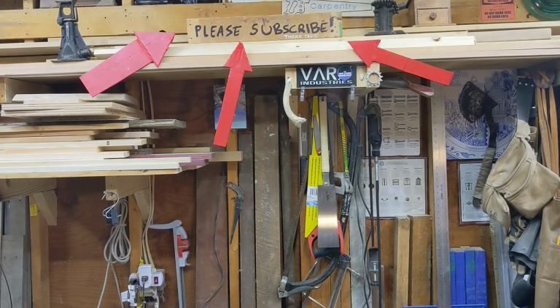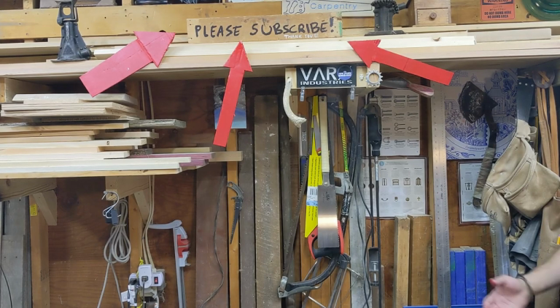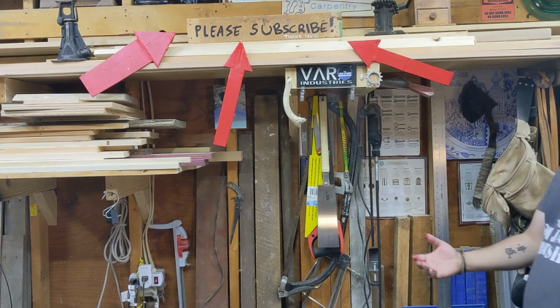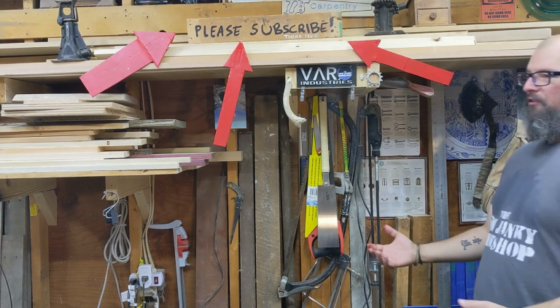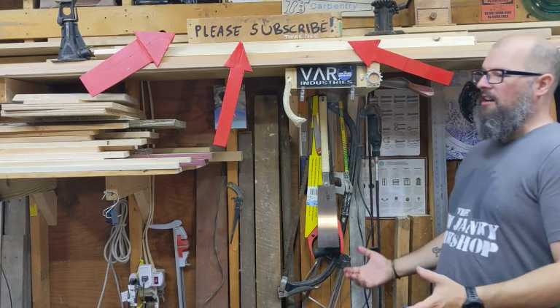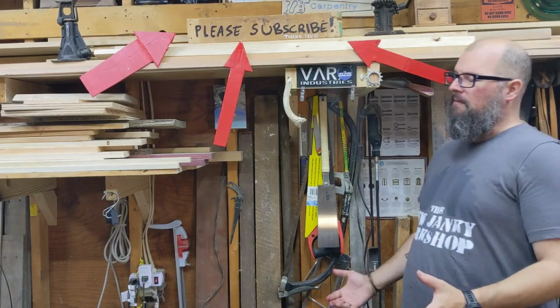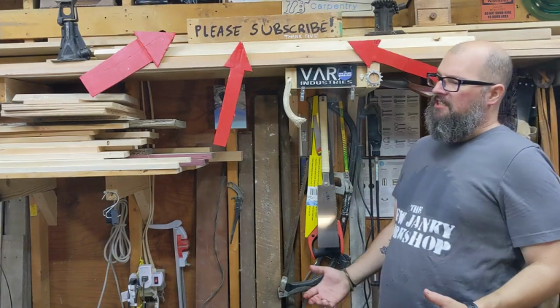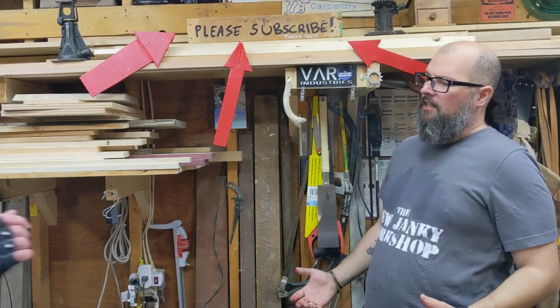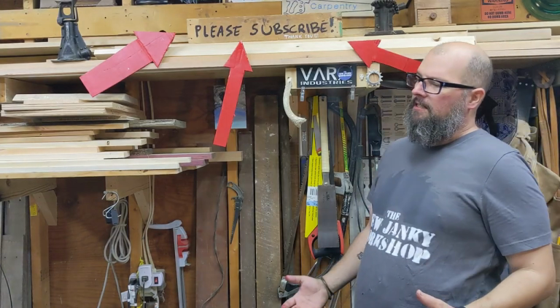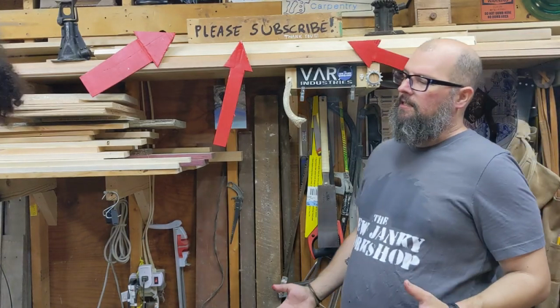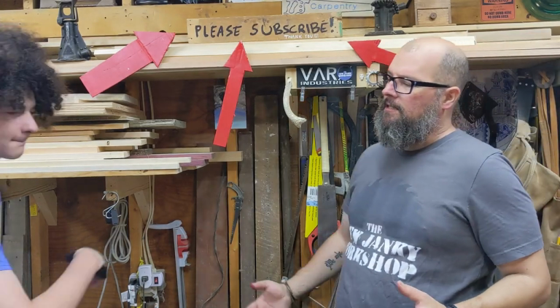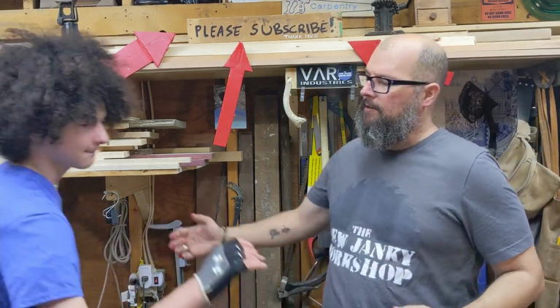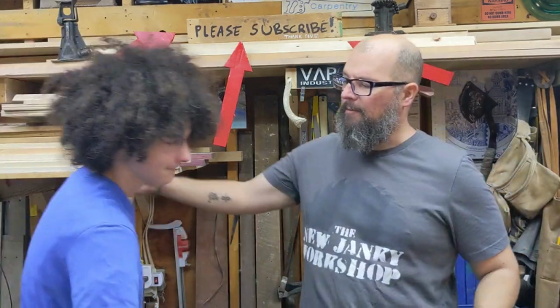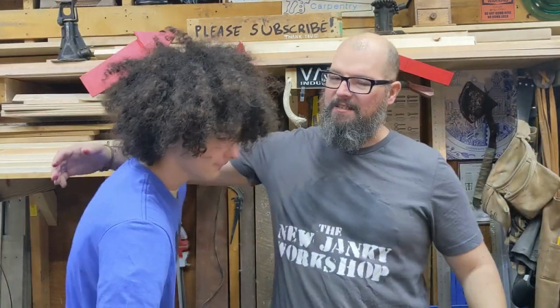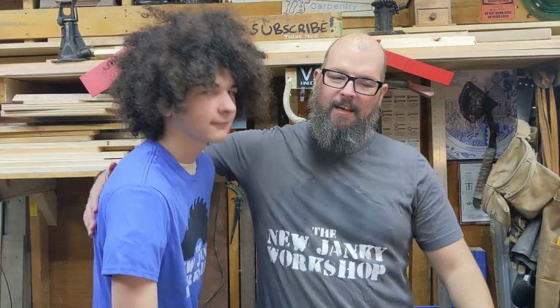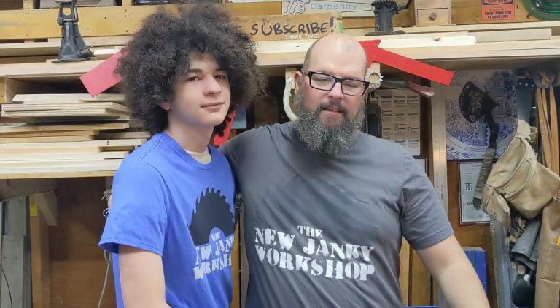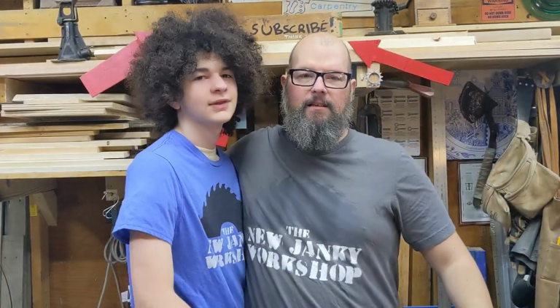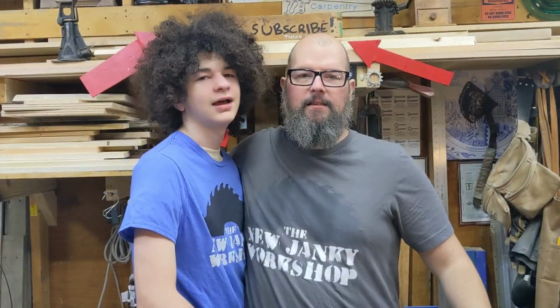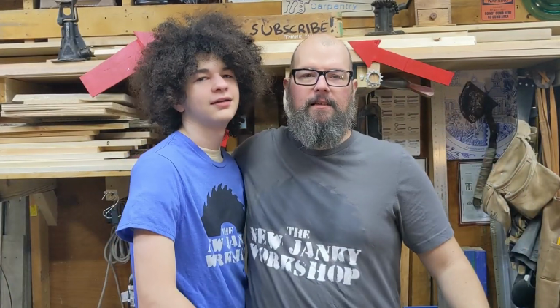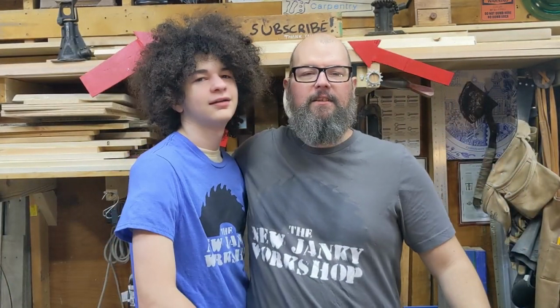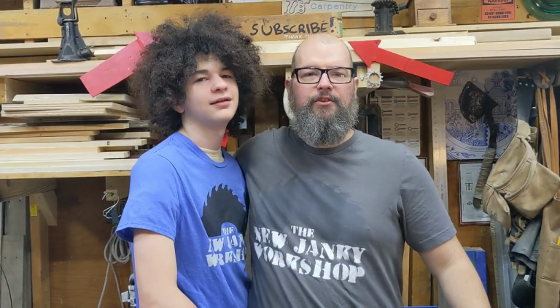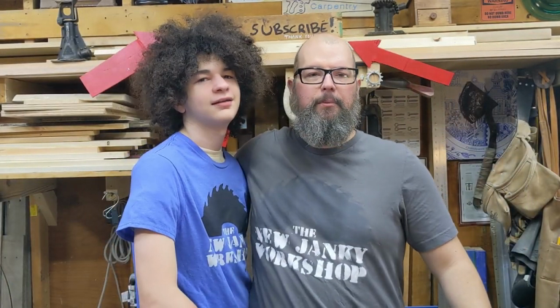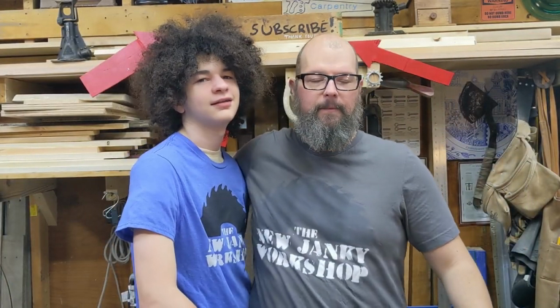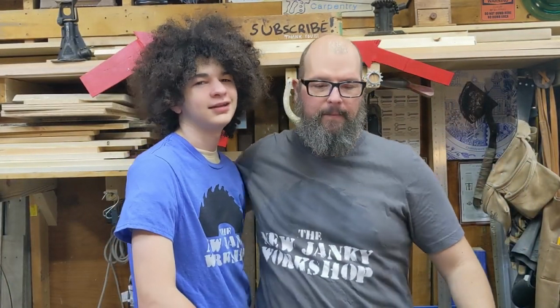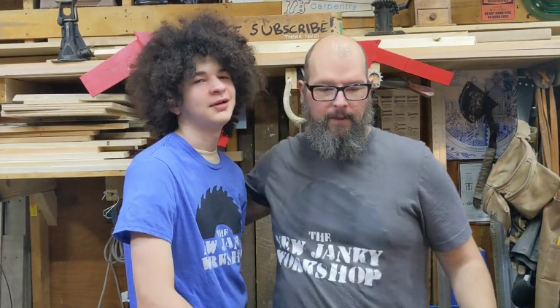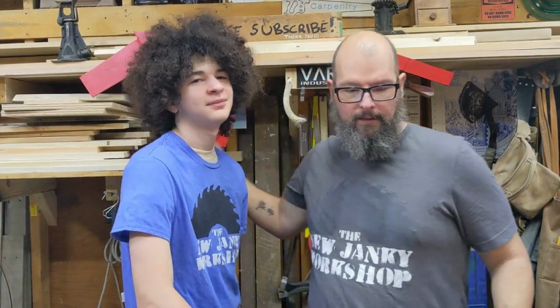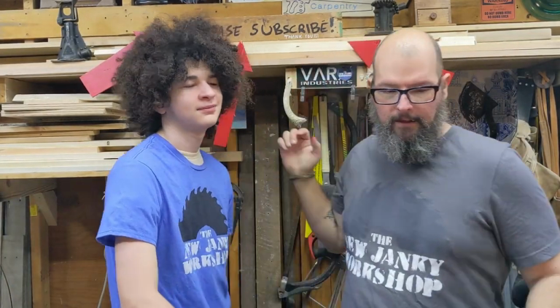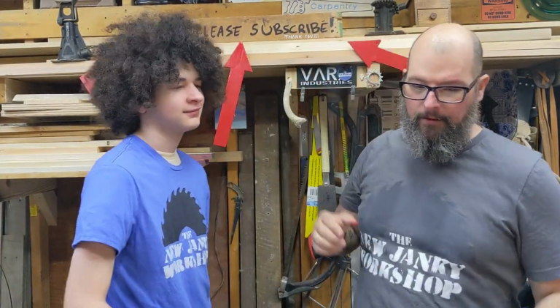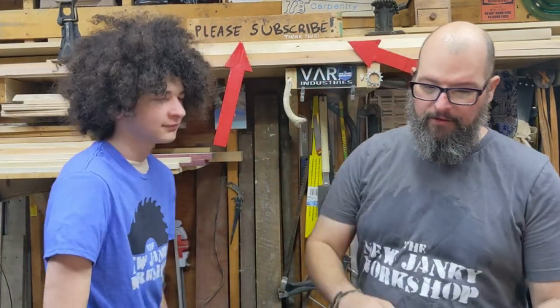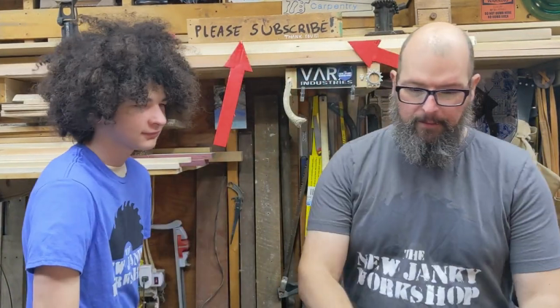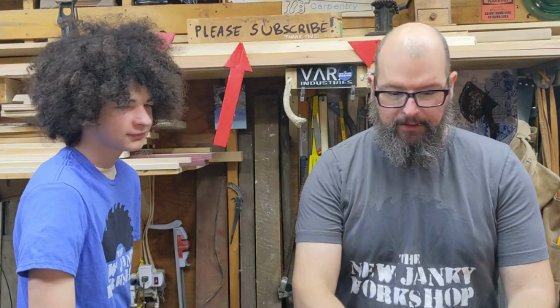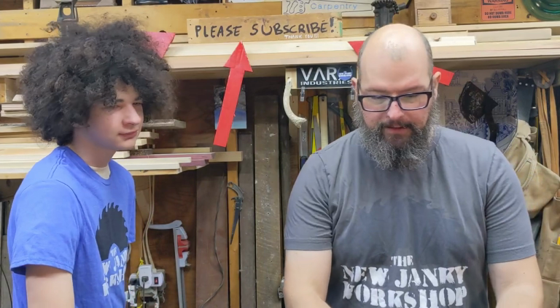Coming to the fray, my son. We meet again. At the shop — at one of the shops, at least.